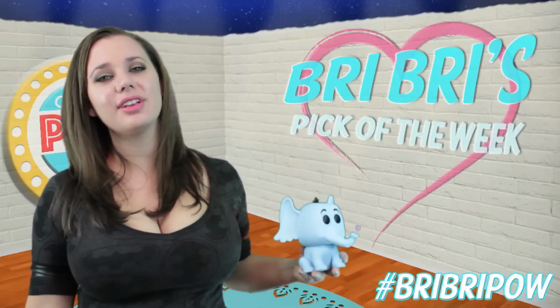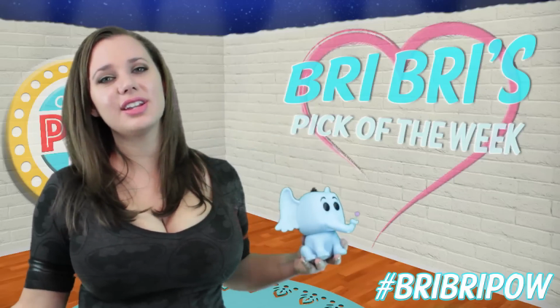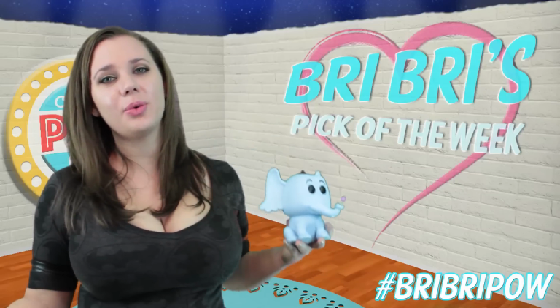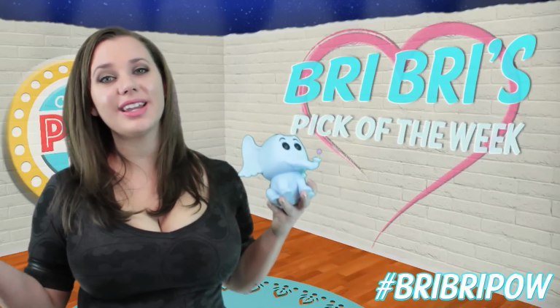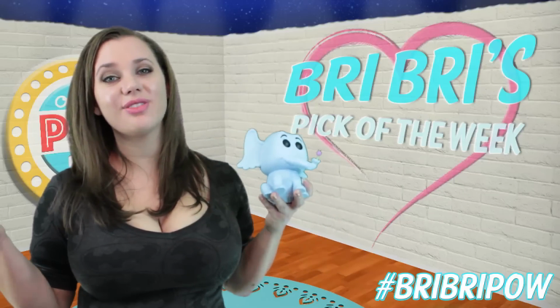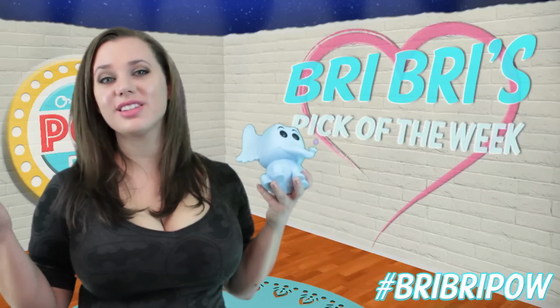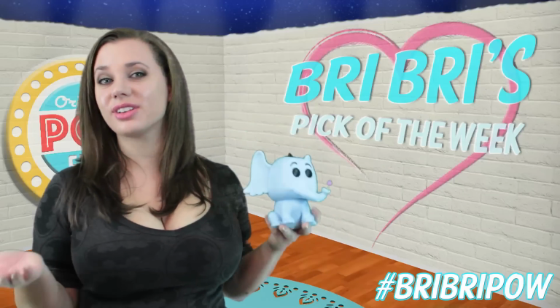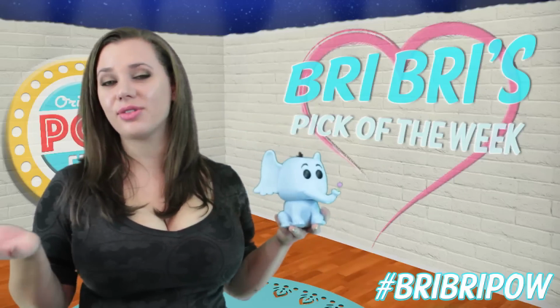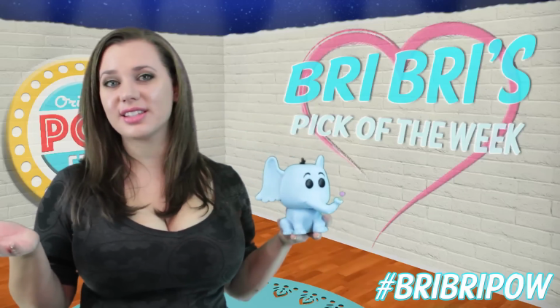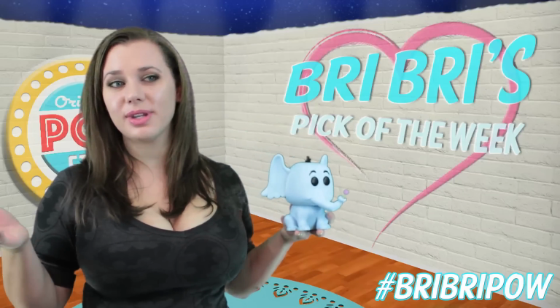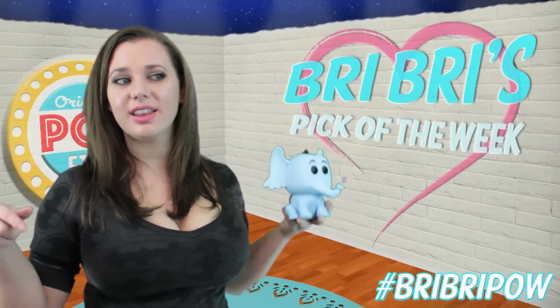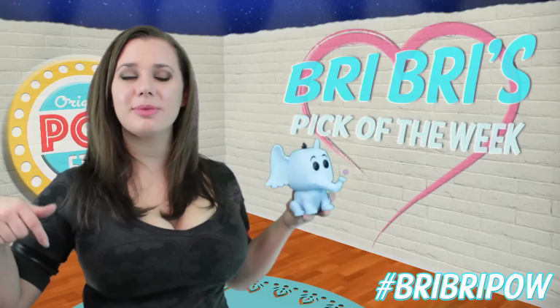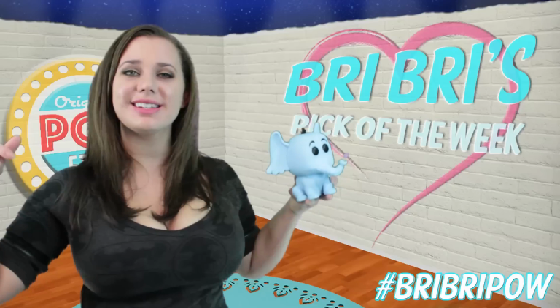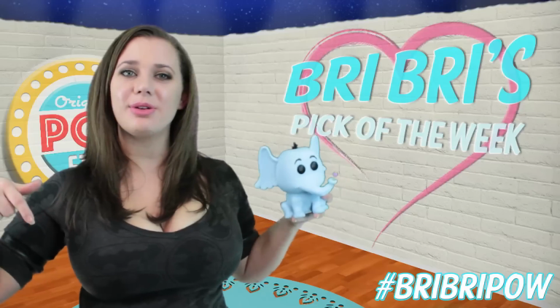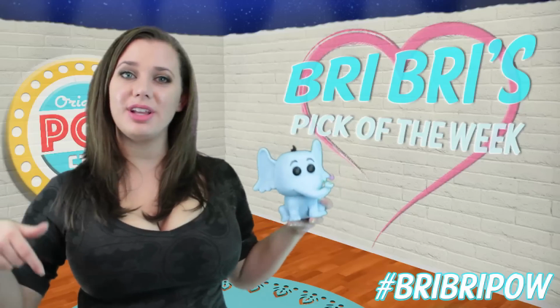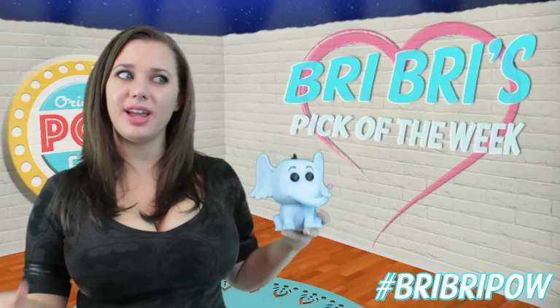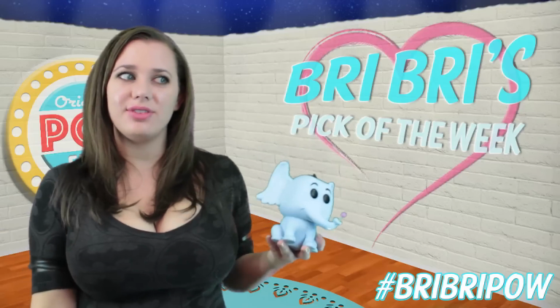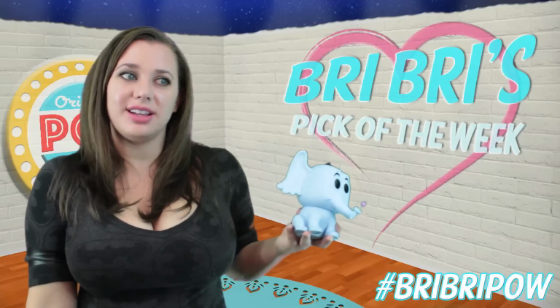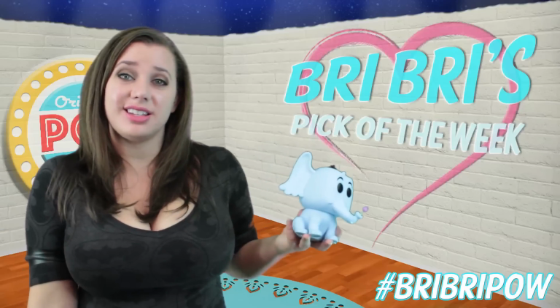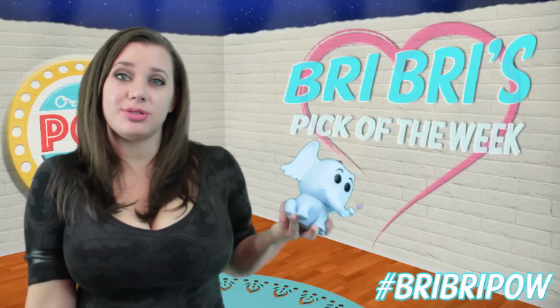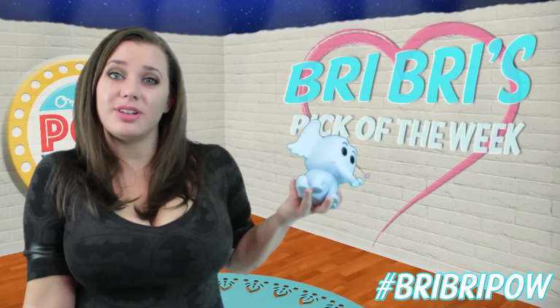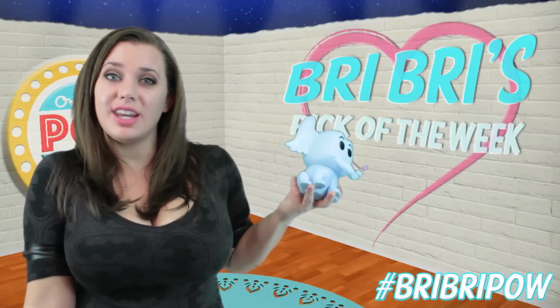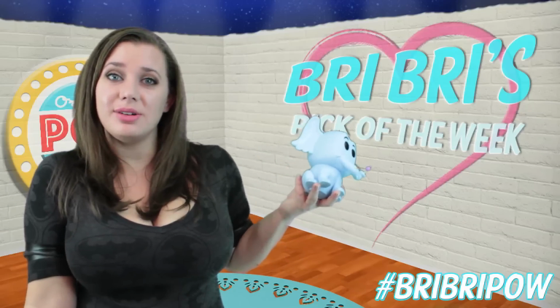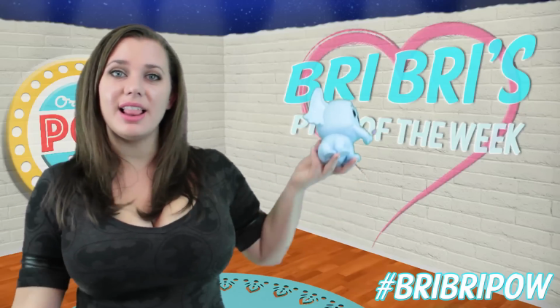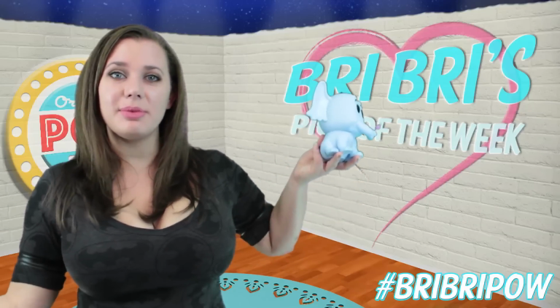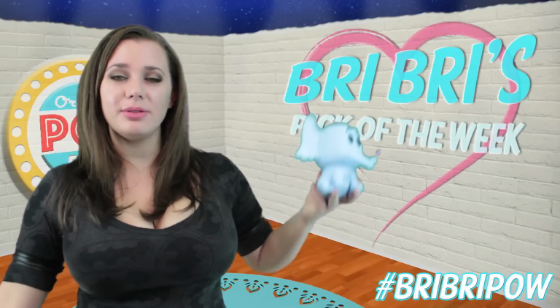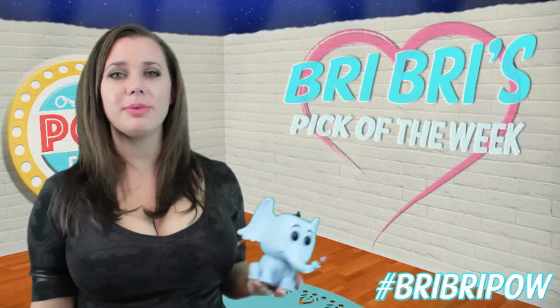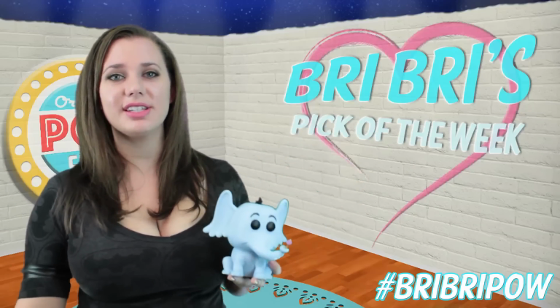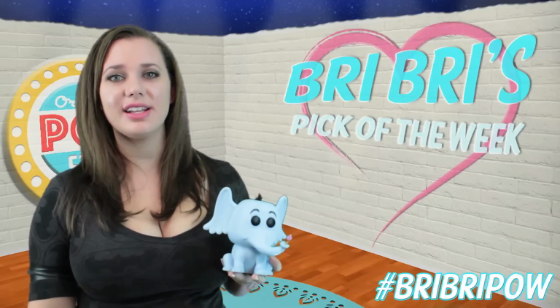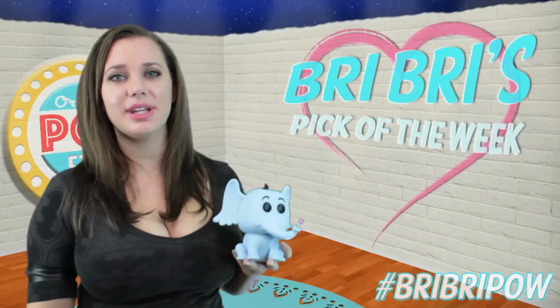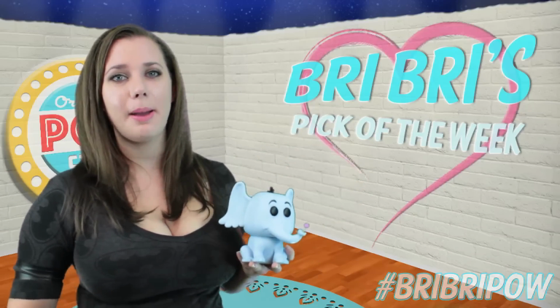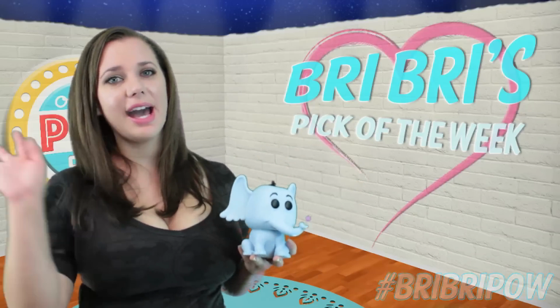I would love to know what kind of things you're in love with this week in the comments down below. And if you like this type of short little video, let me know. Maybe I'll see you next week. Bye!